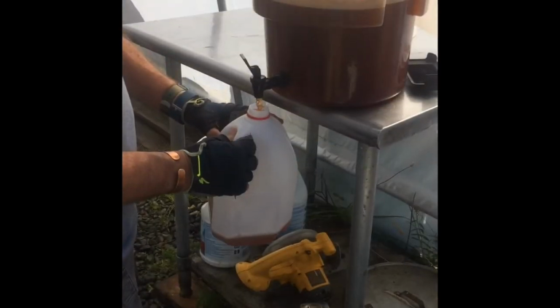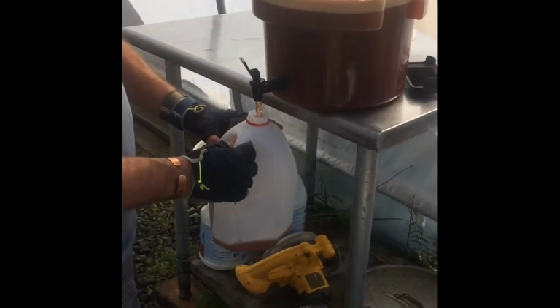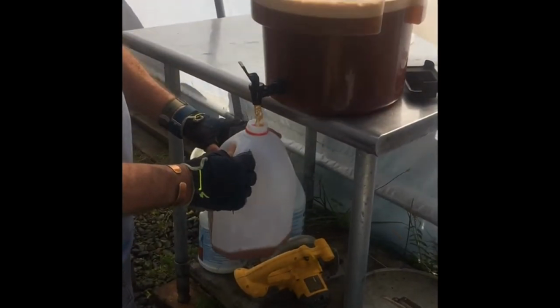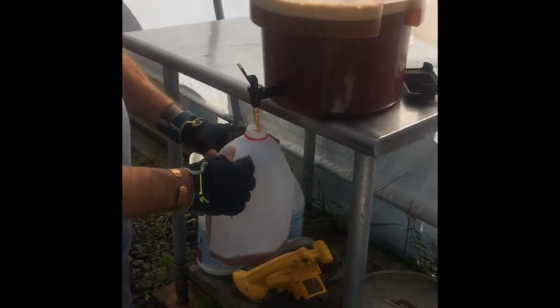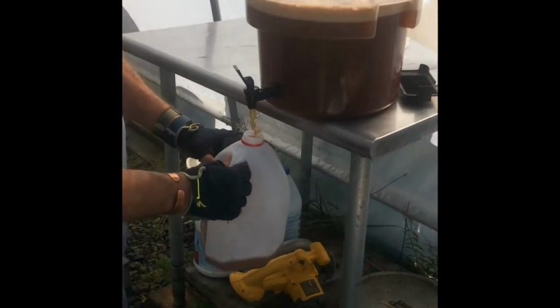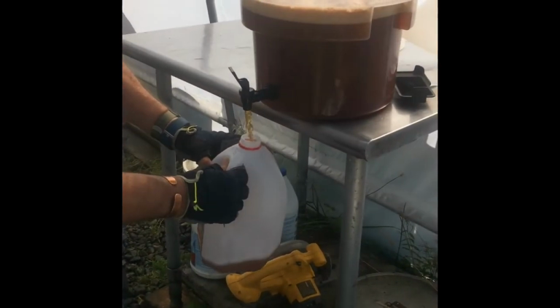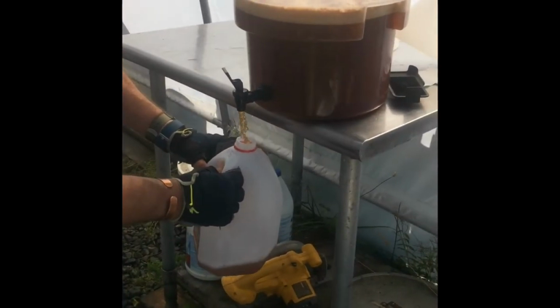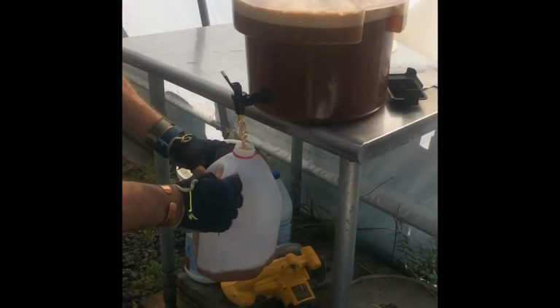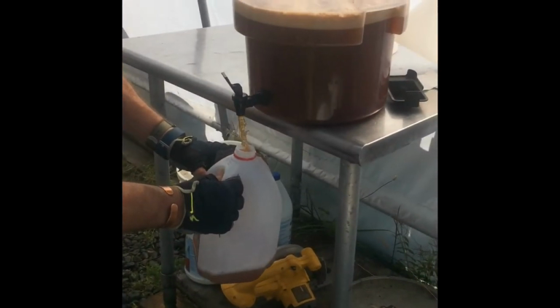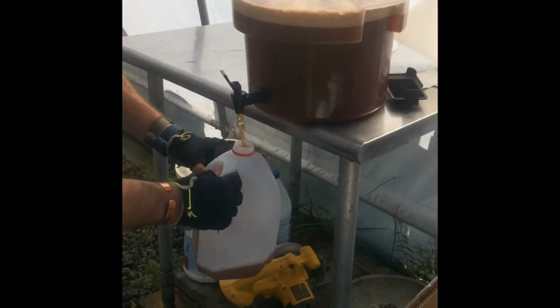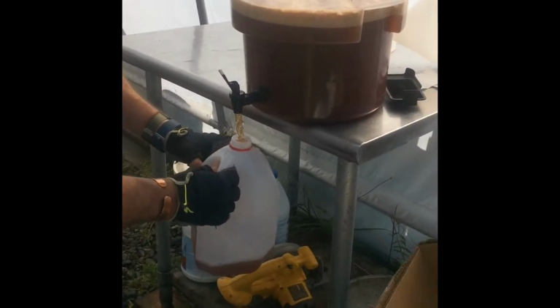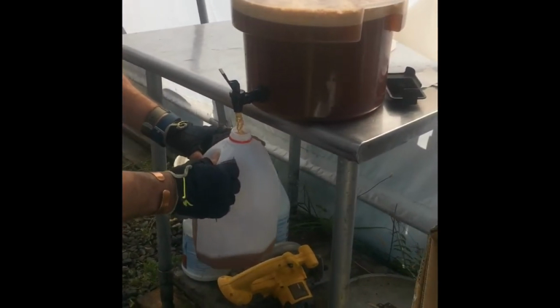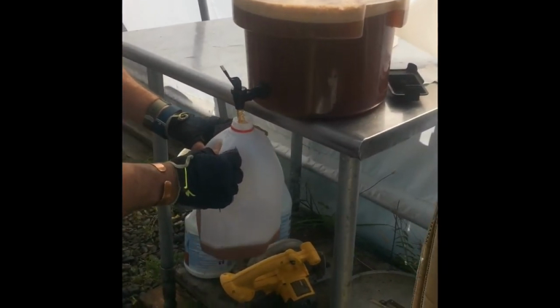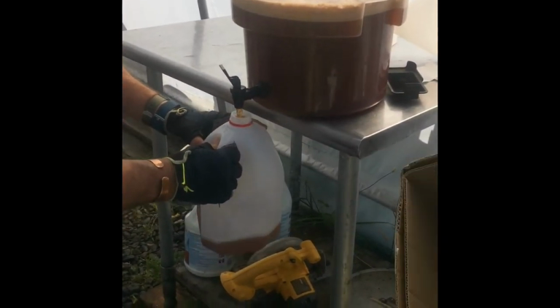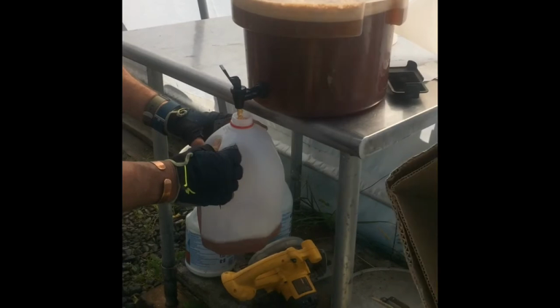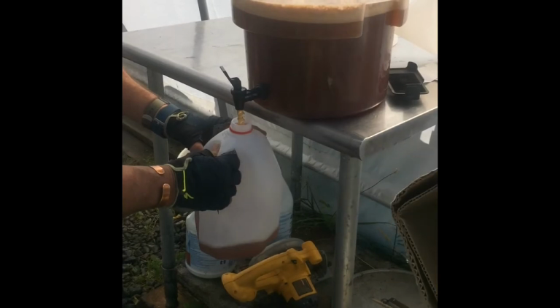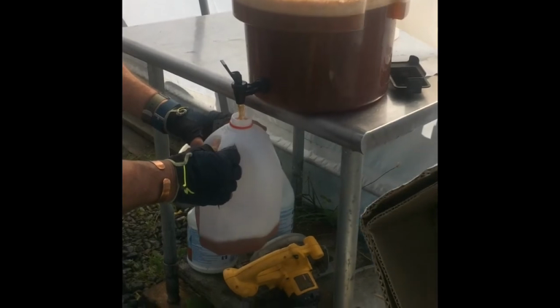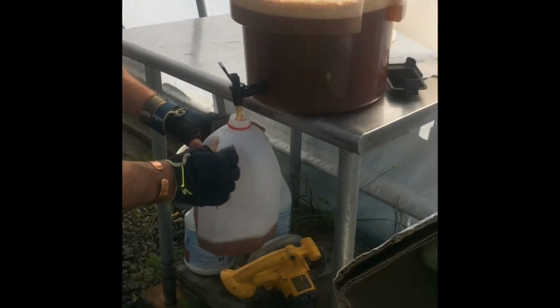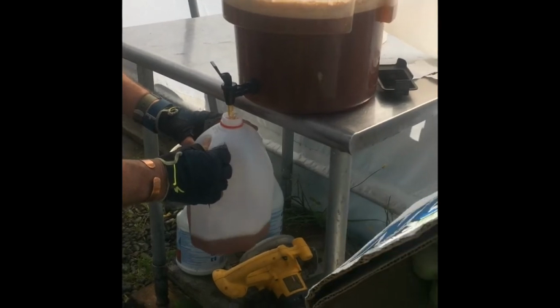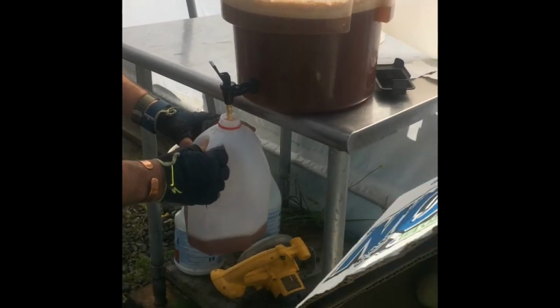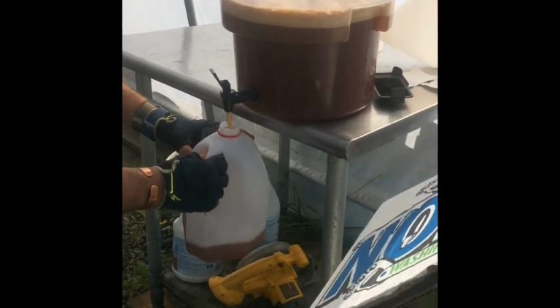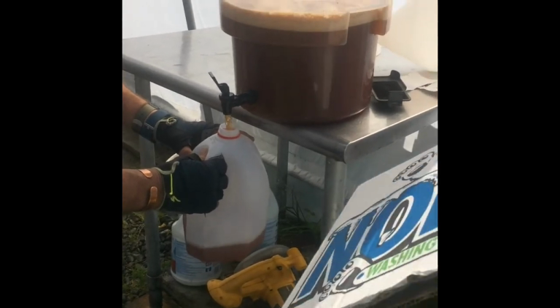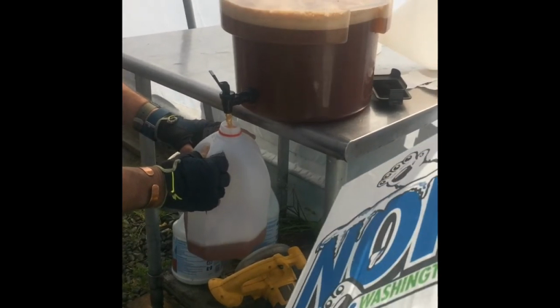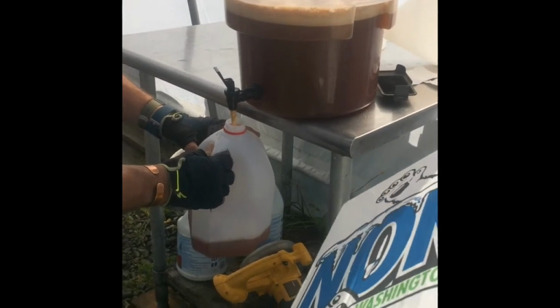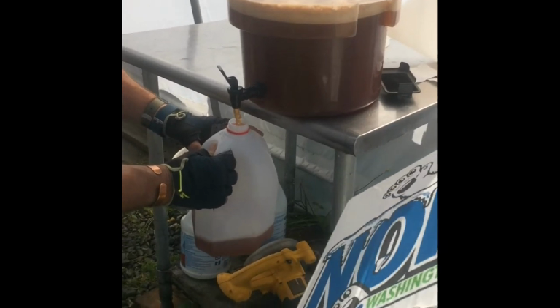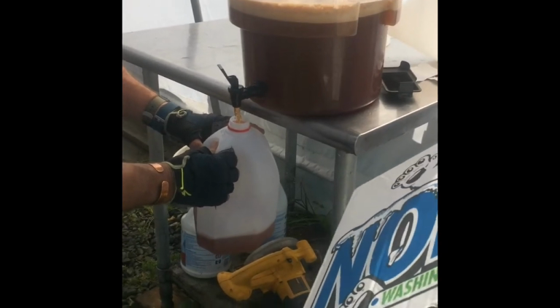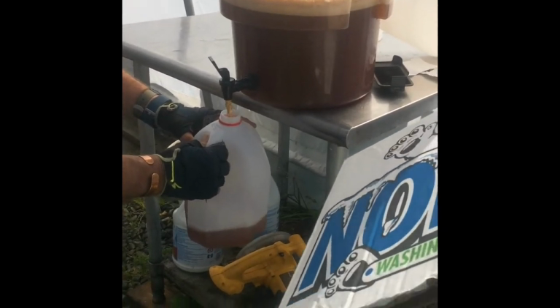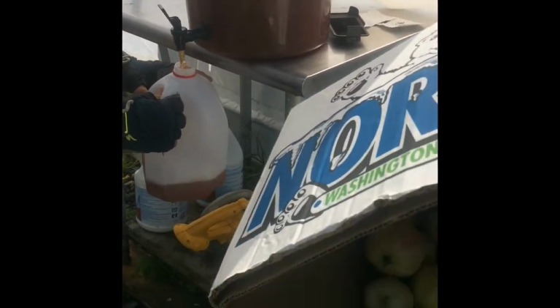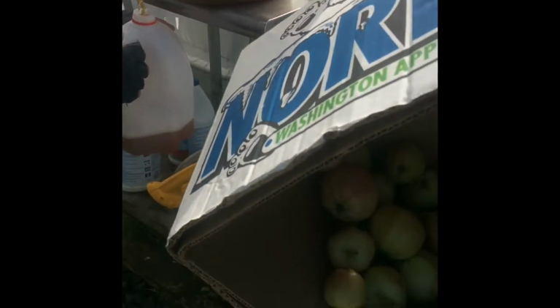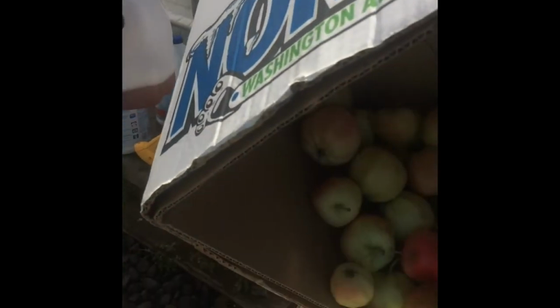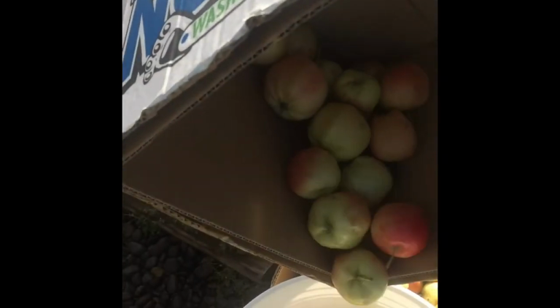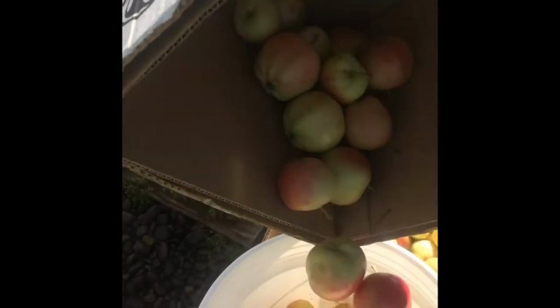We put the juice into one-gallon jugs for sales, and one-gallon jugs minus a pint for the freezer.